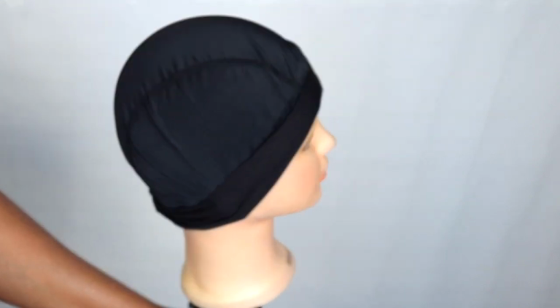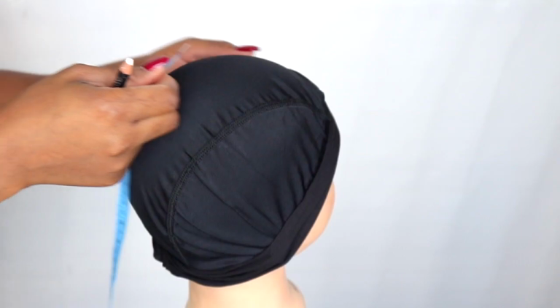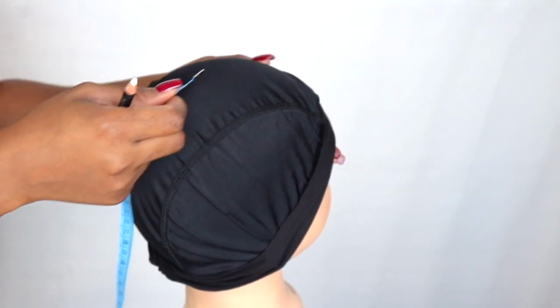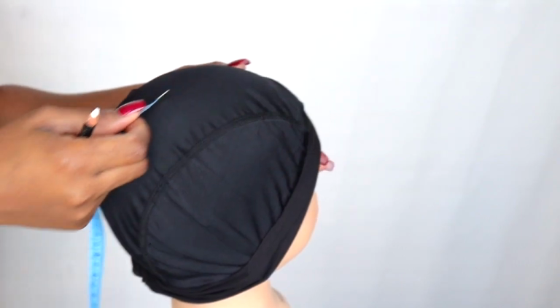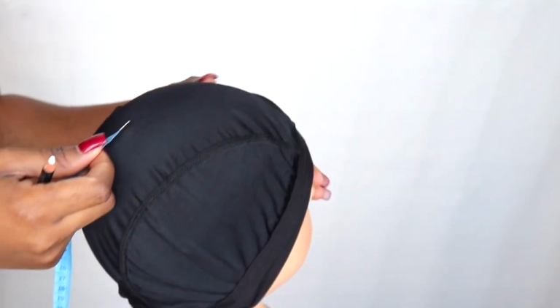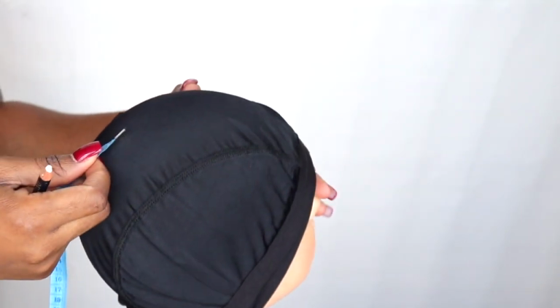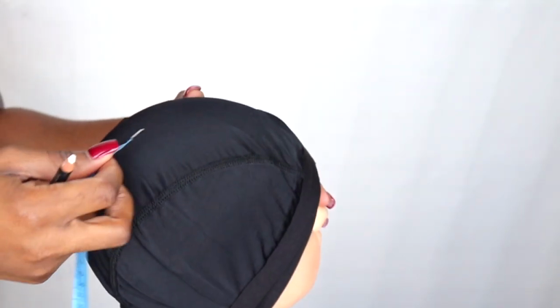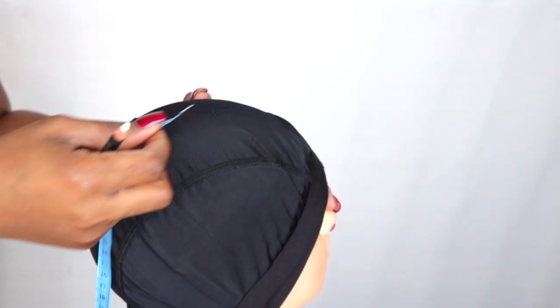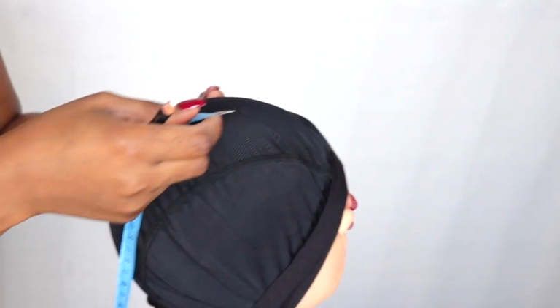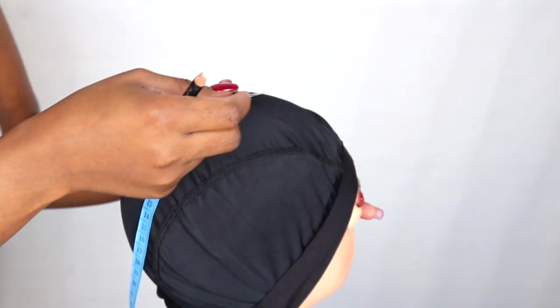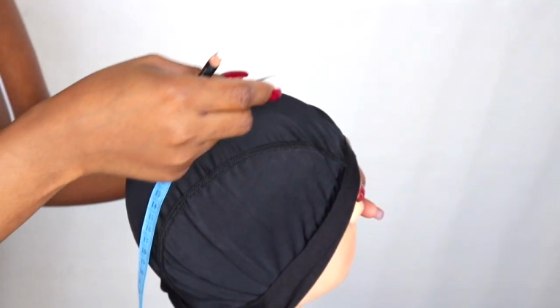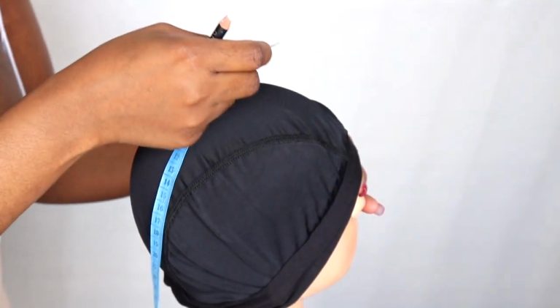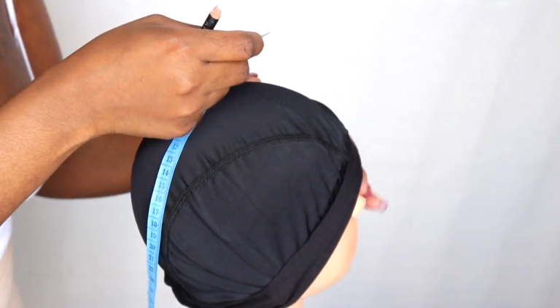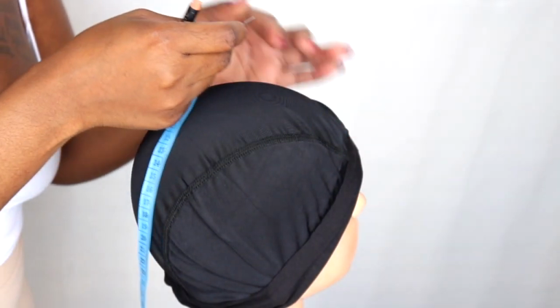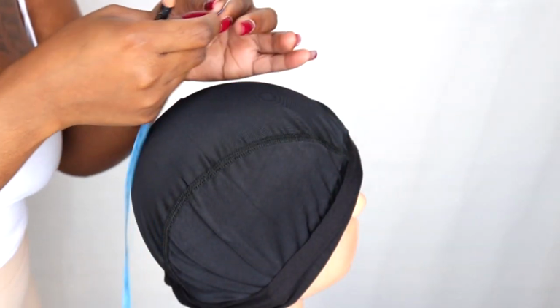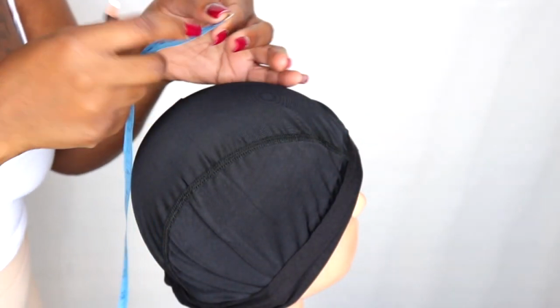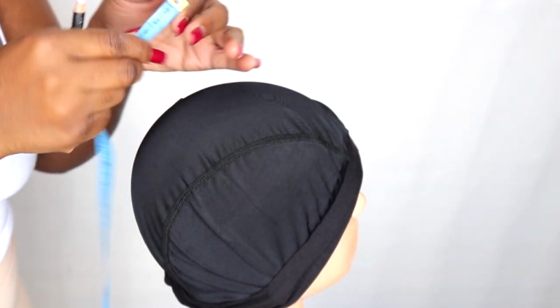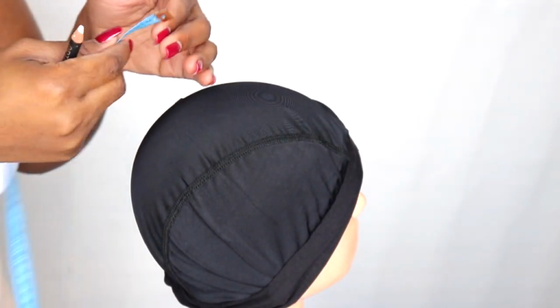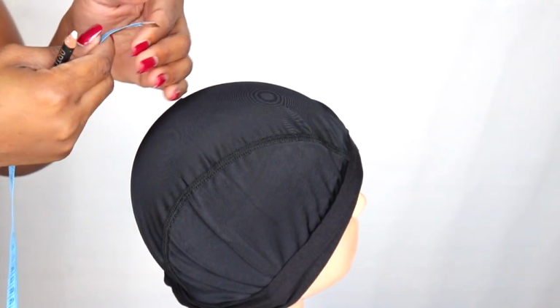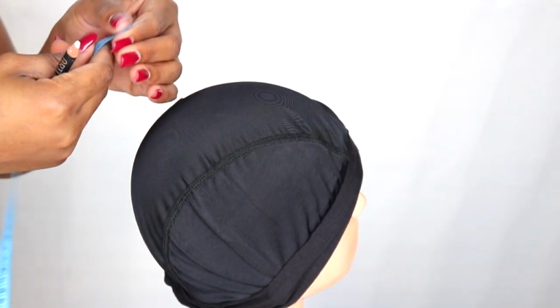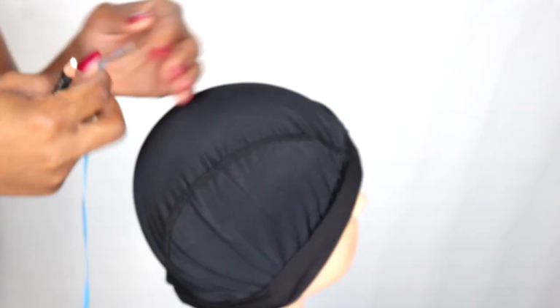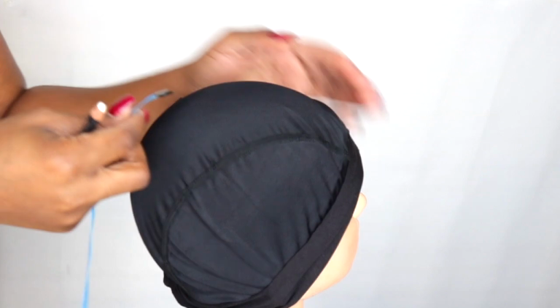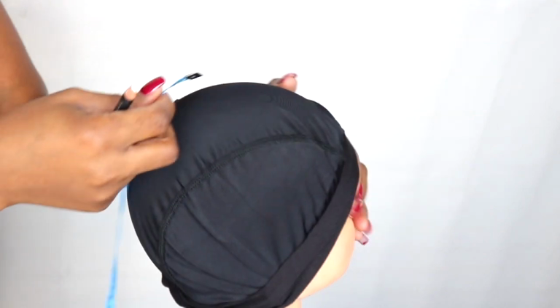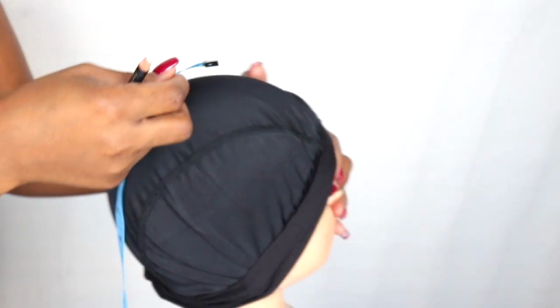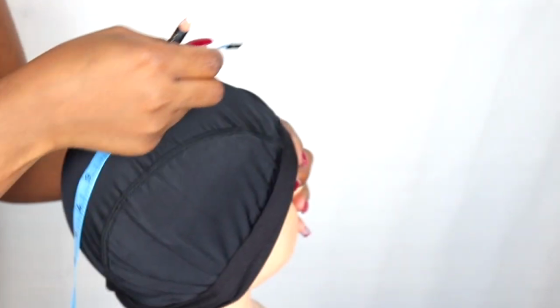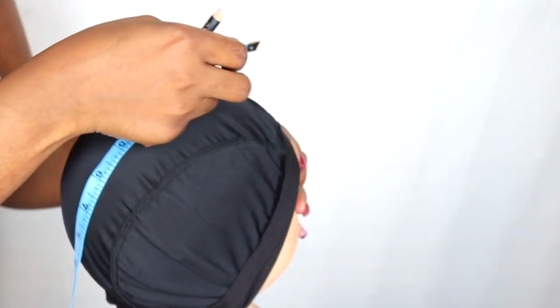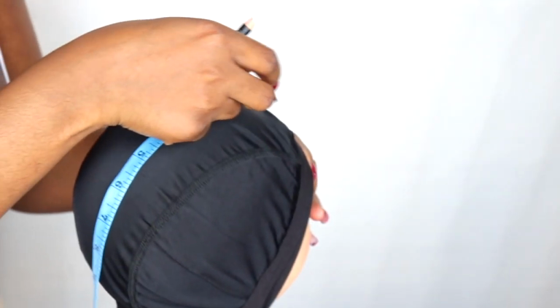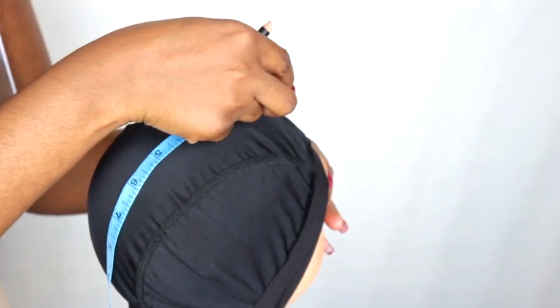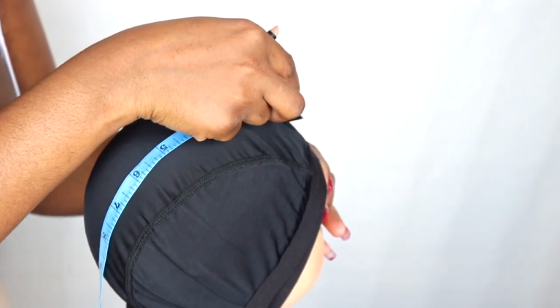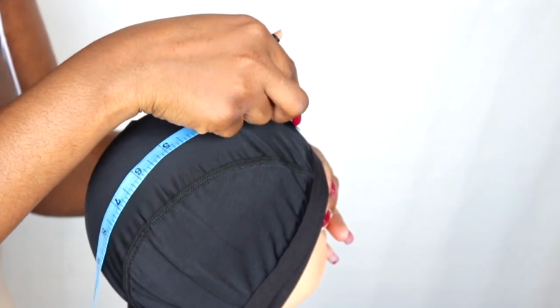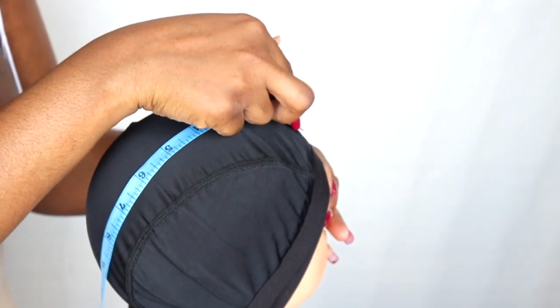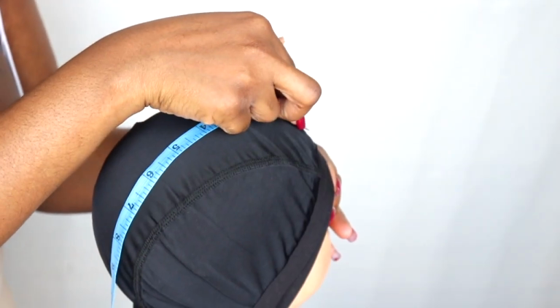I'm quickly going to use my tape to take the measurements of the space I want in between.